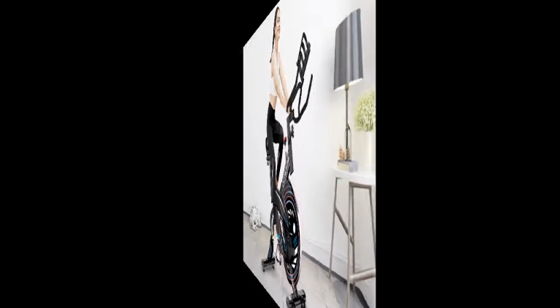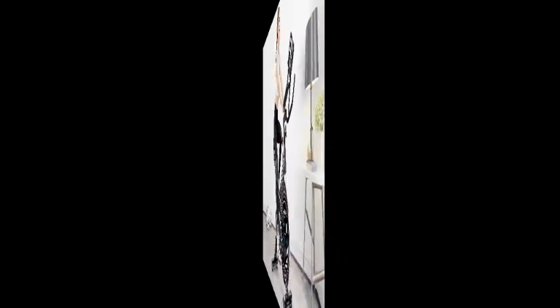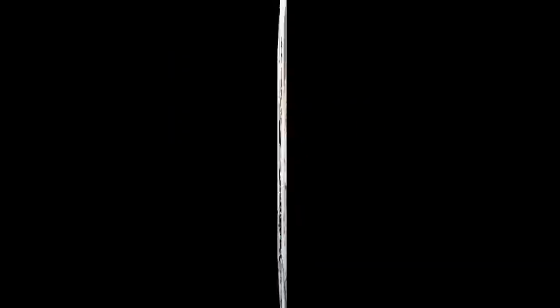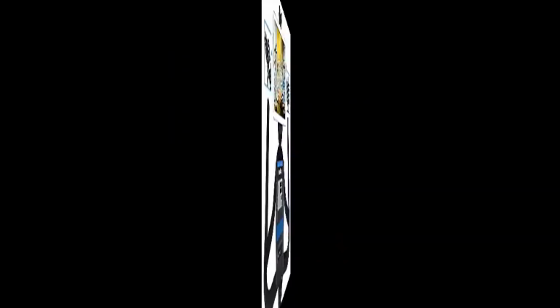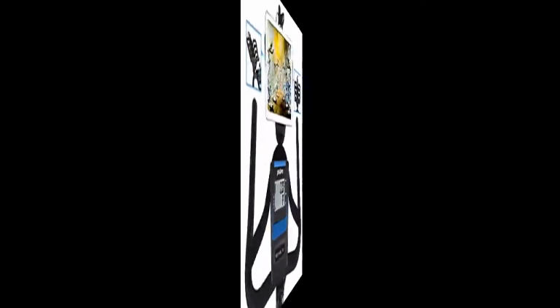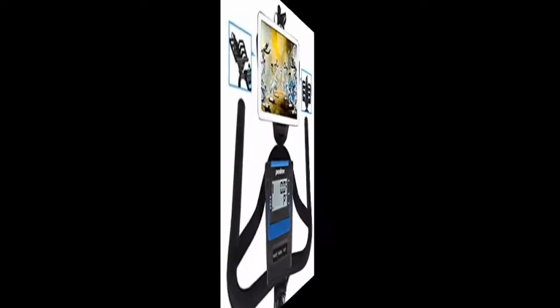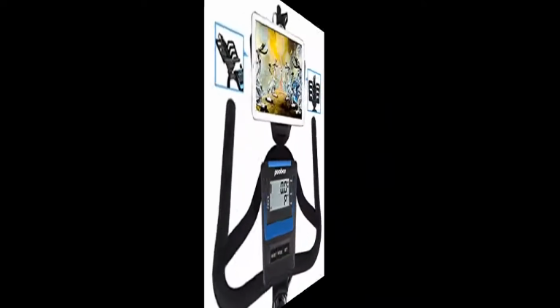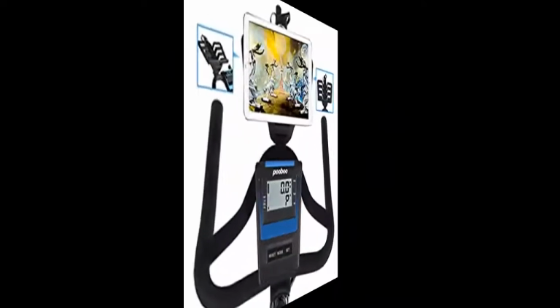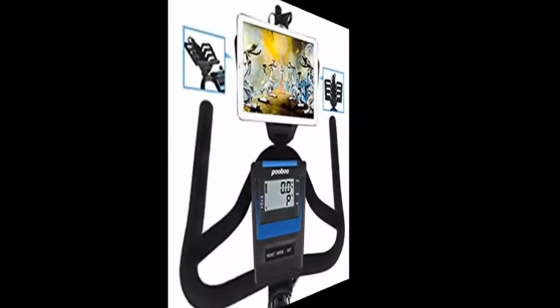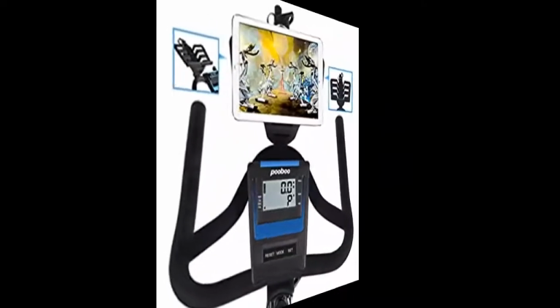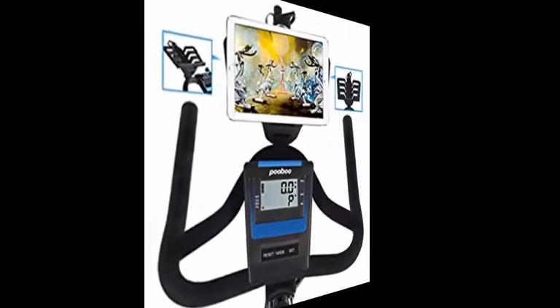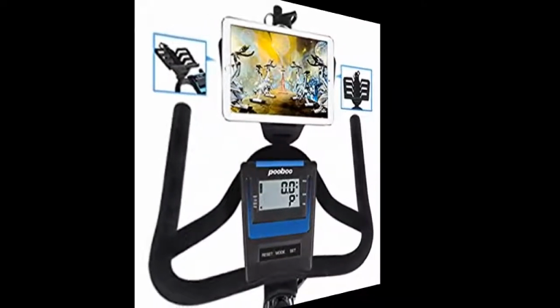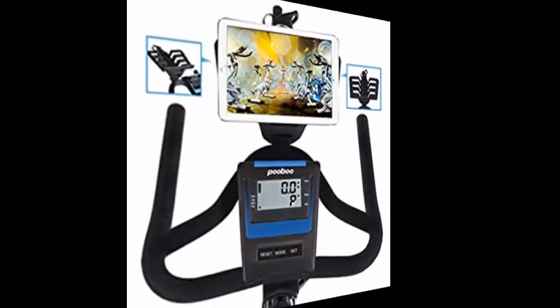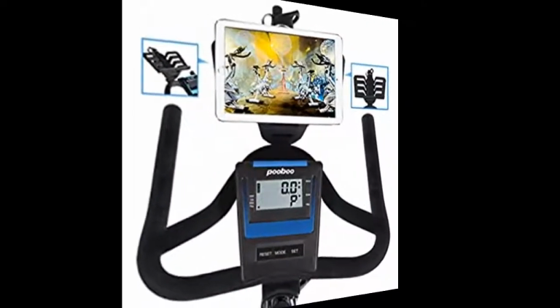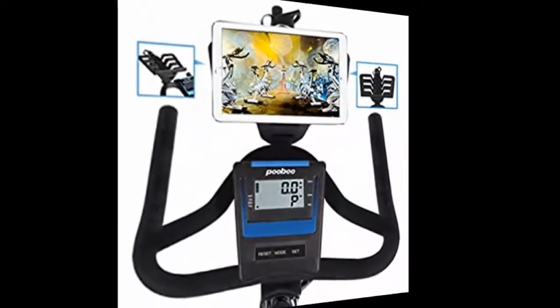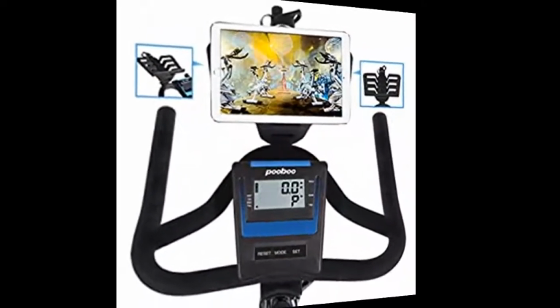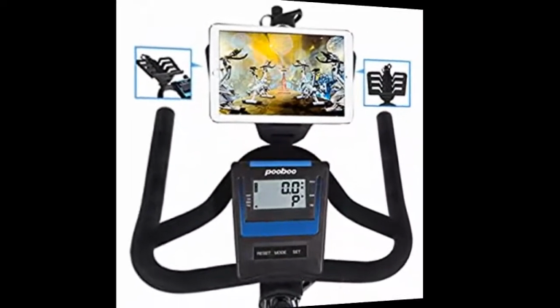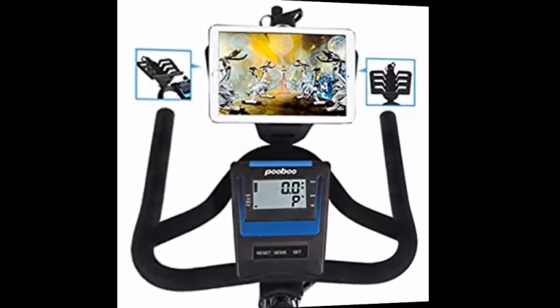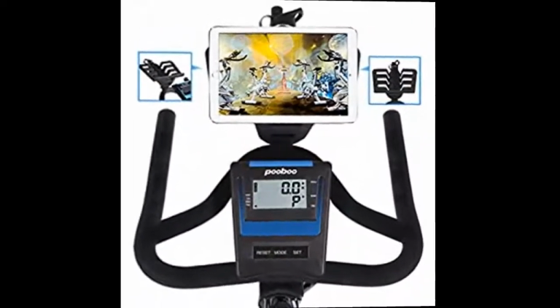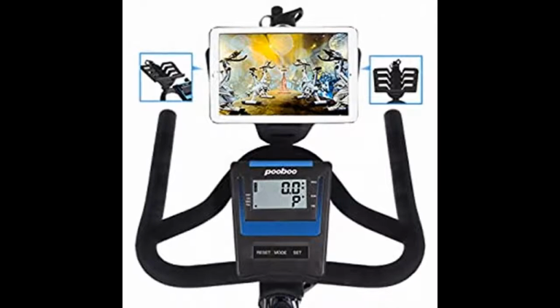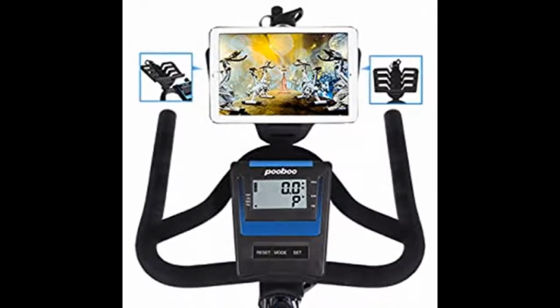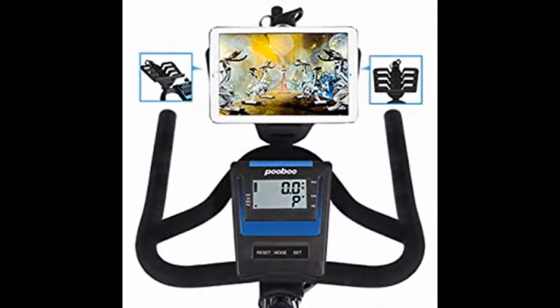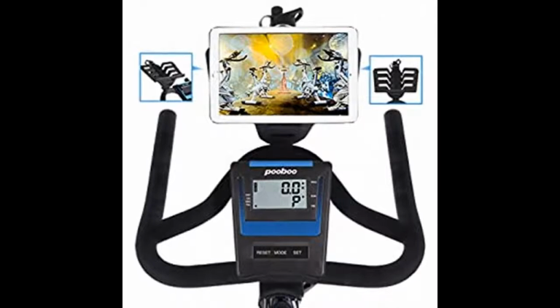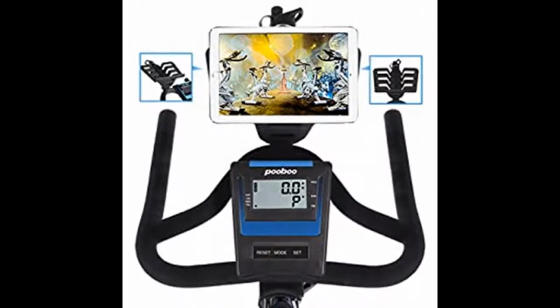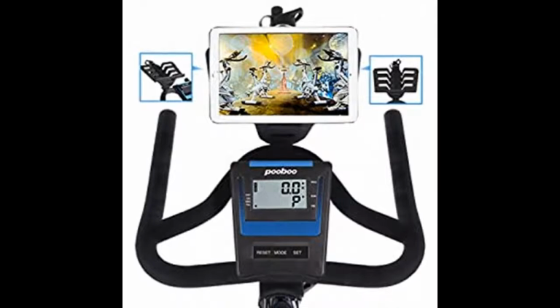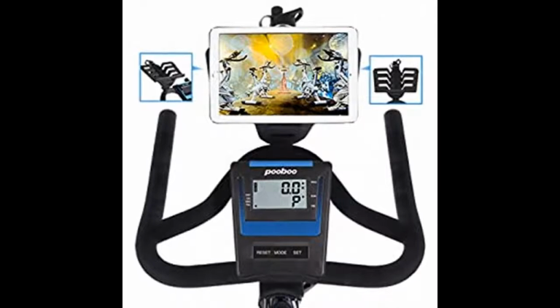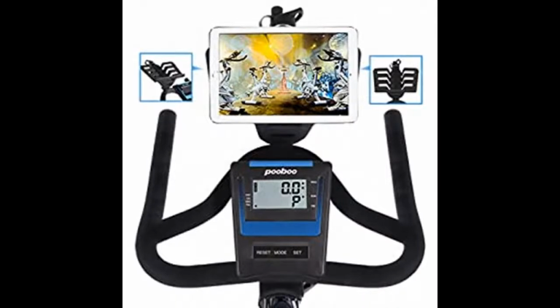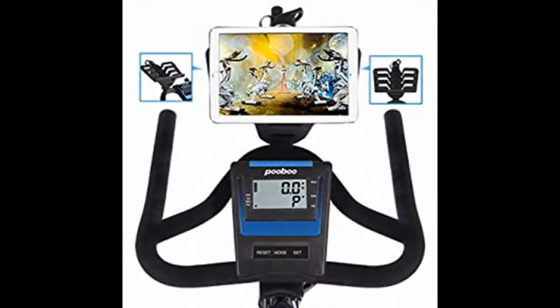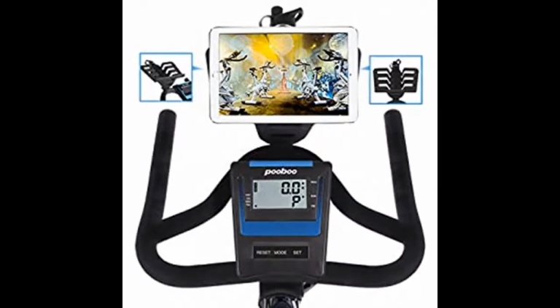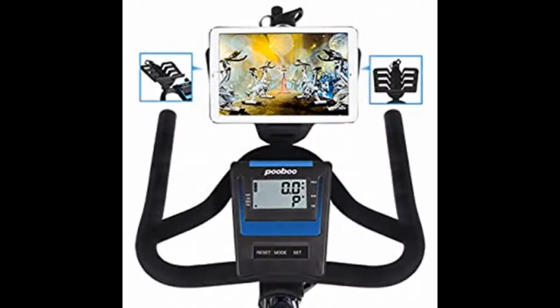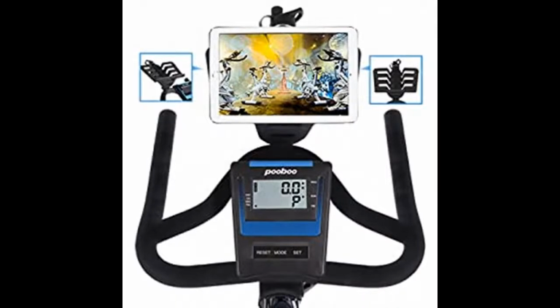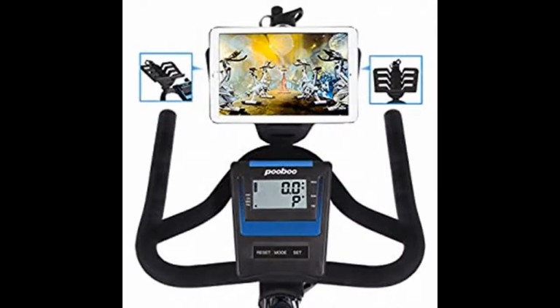The steel toe caged pedals are designed with adjustable straps, so they can fit different size feet well.